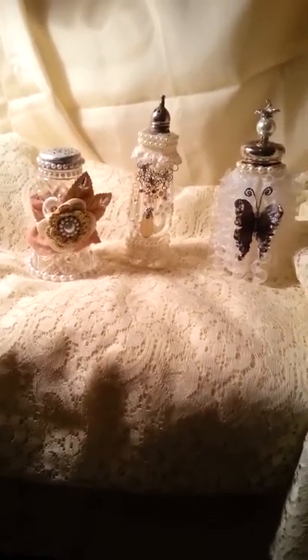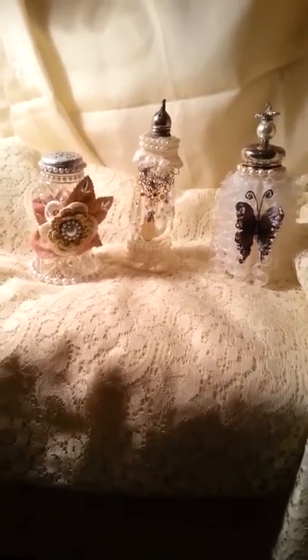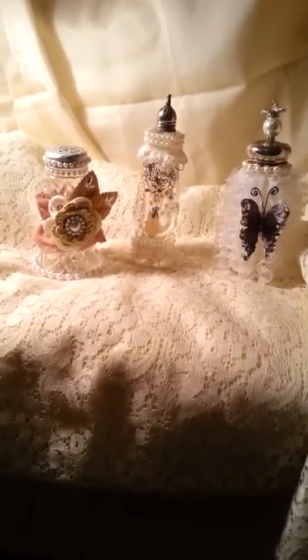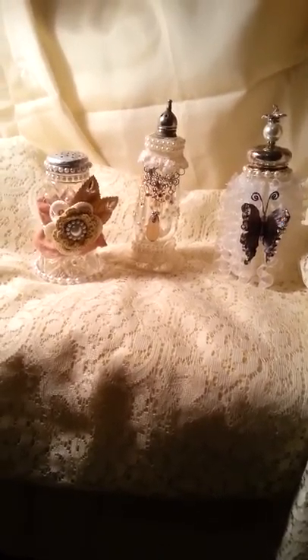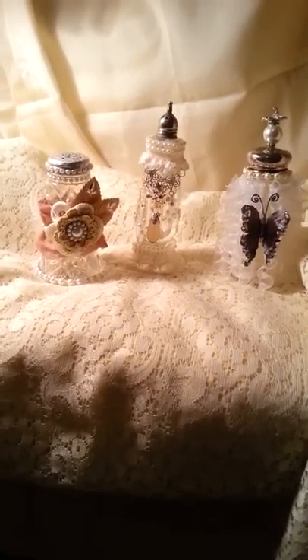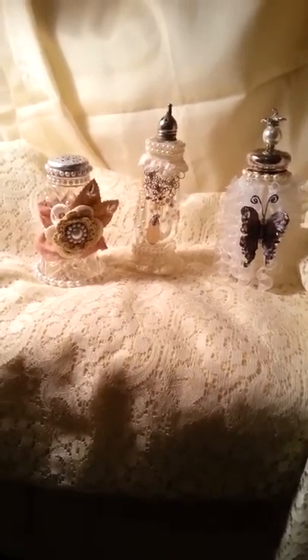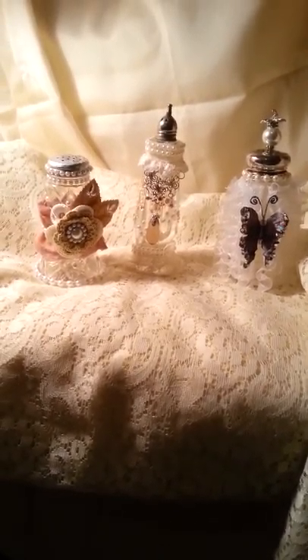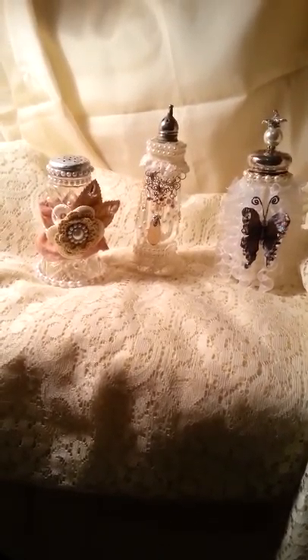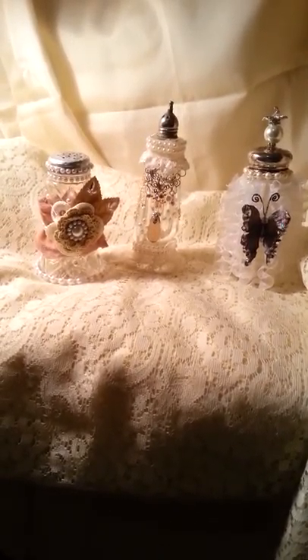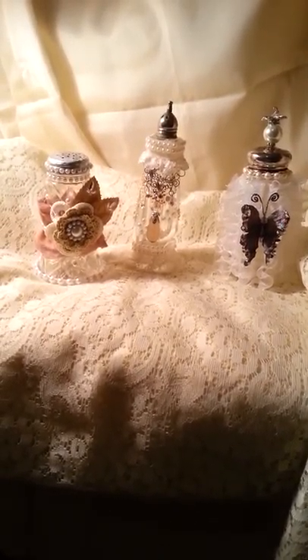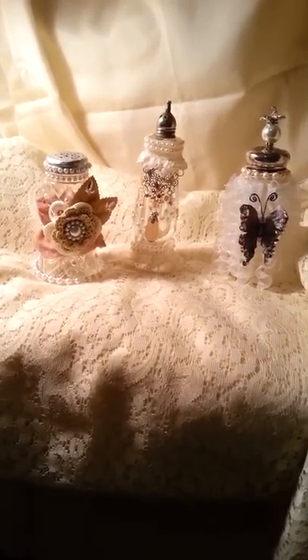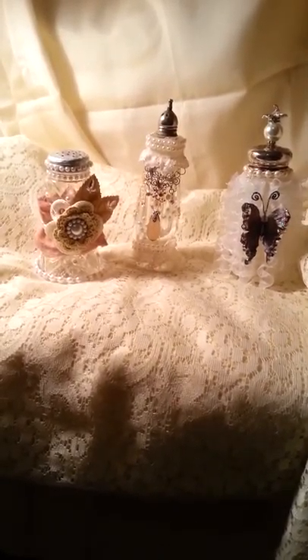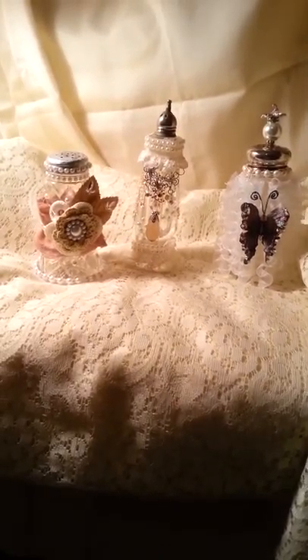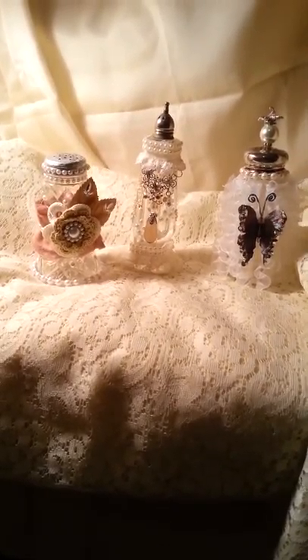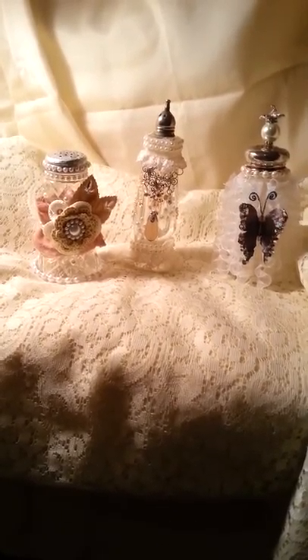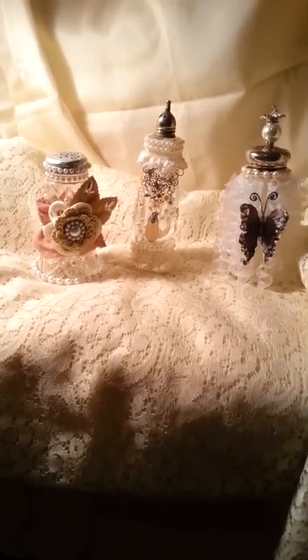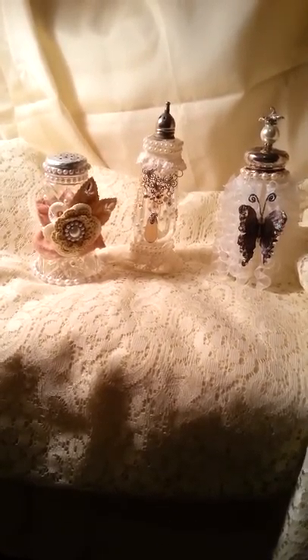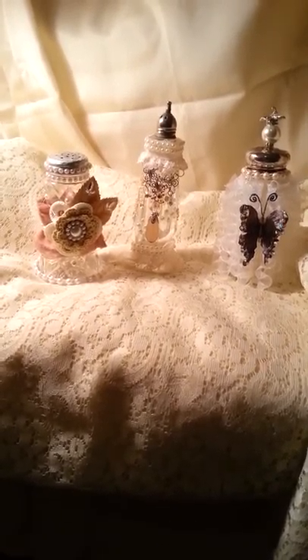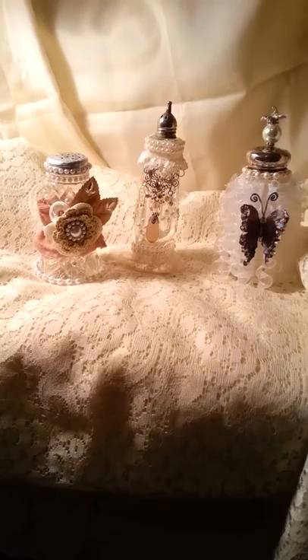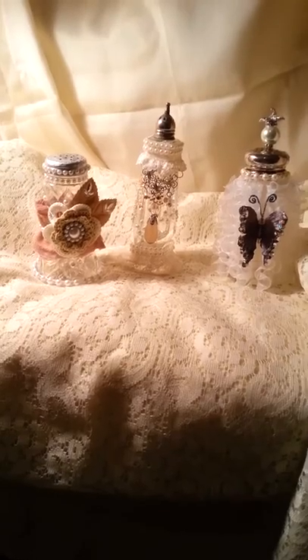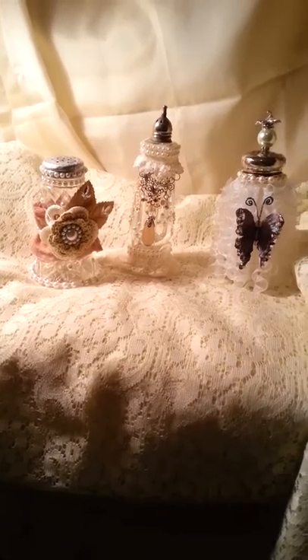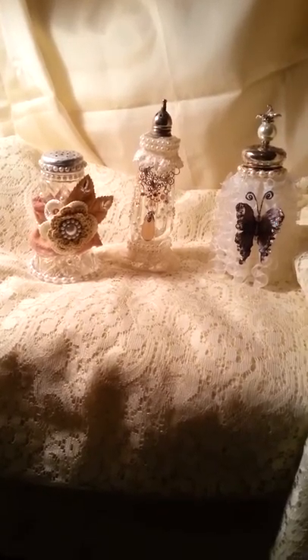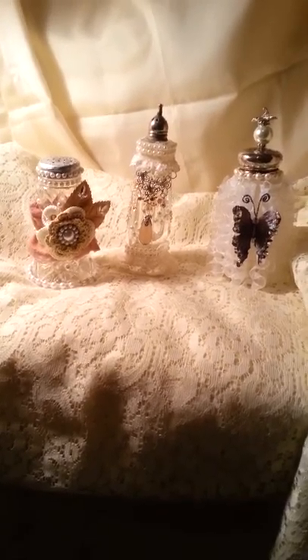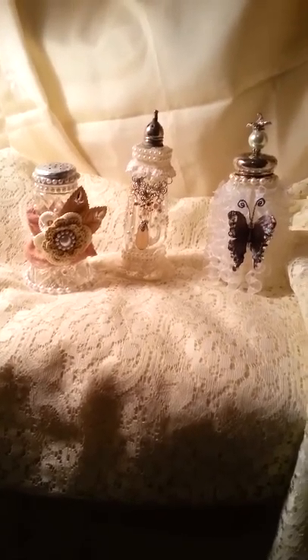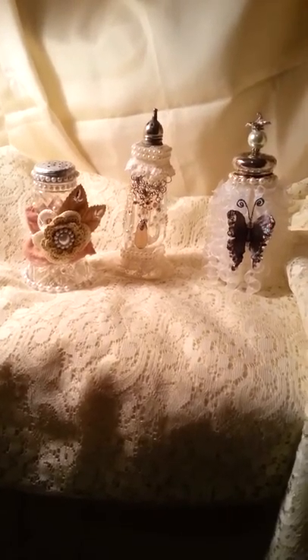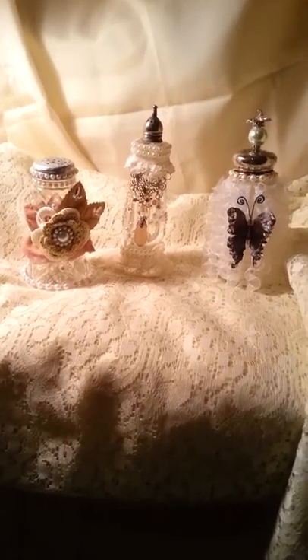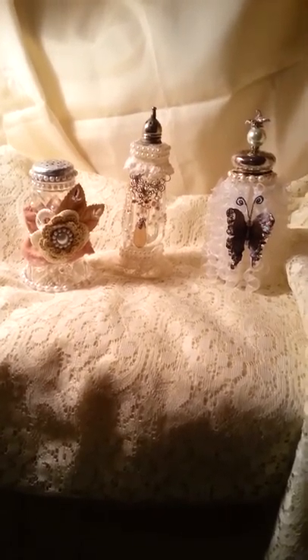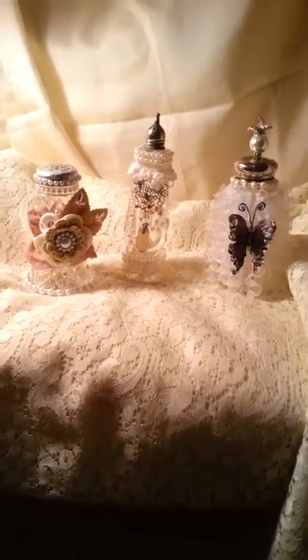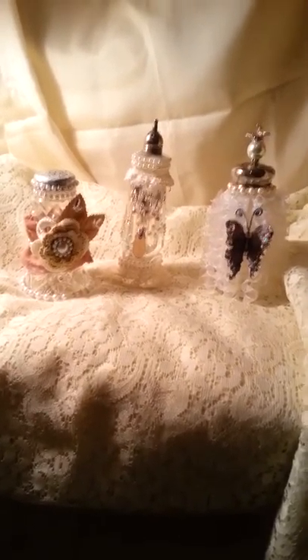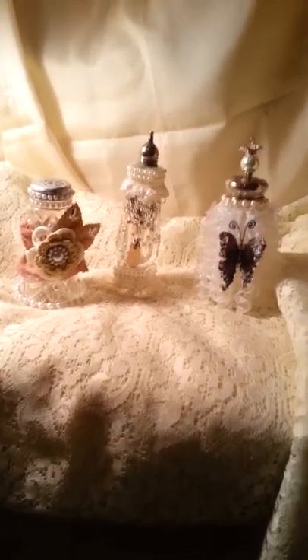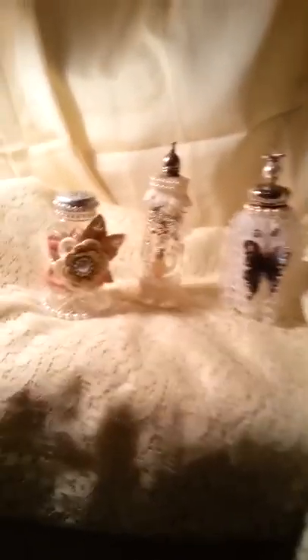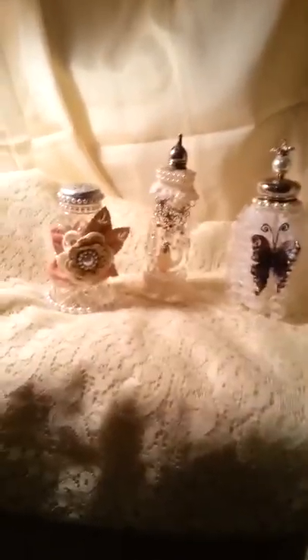So those are all set to go out — just wanted to share them. Thanks for watching, bye-bye!